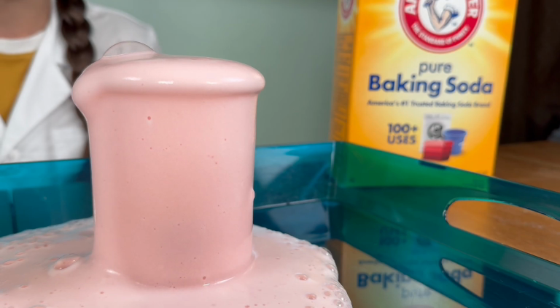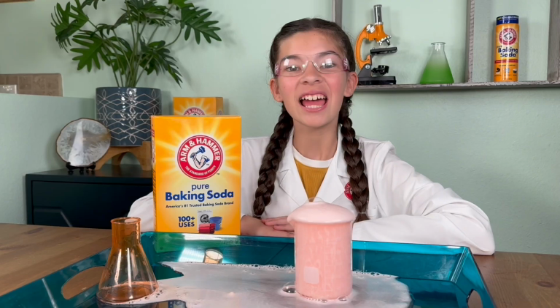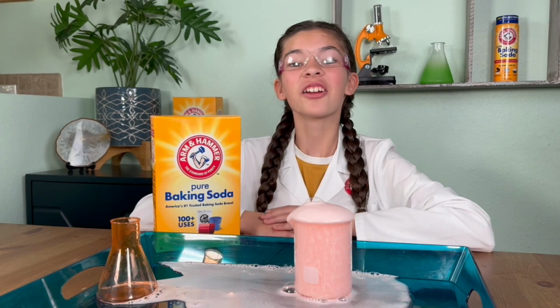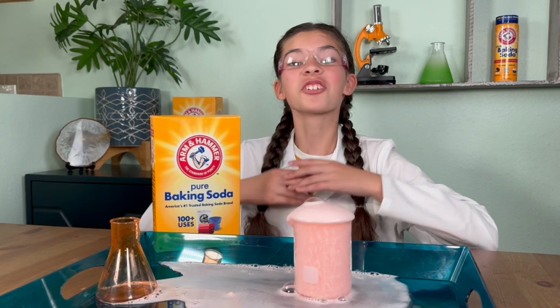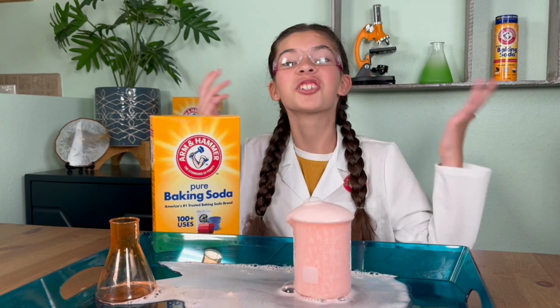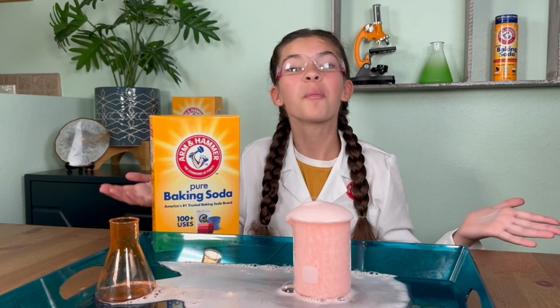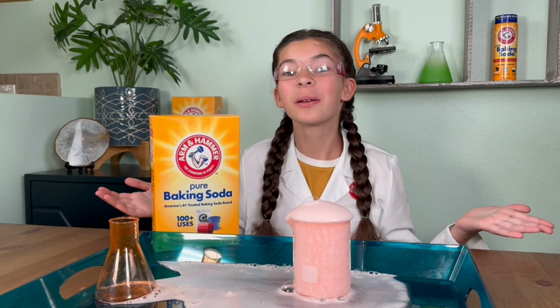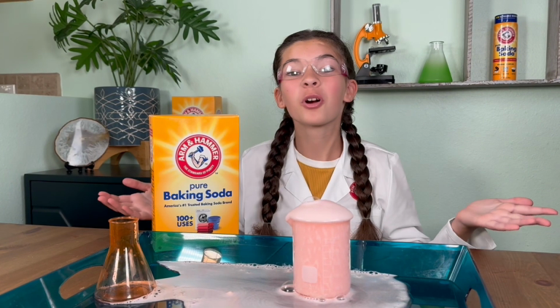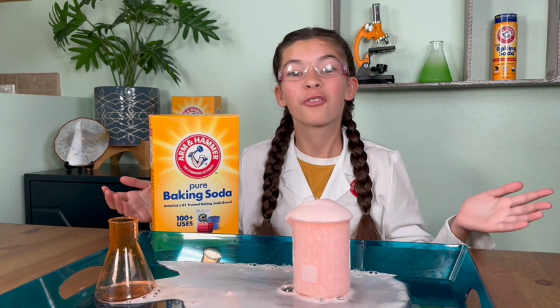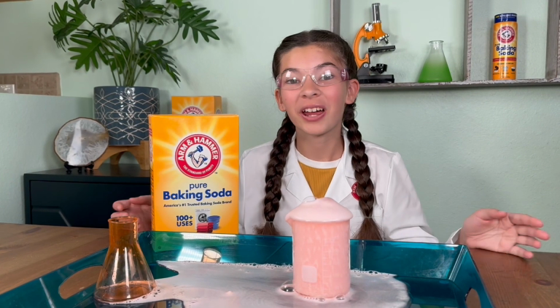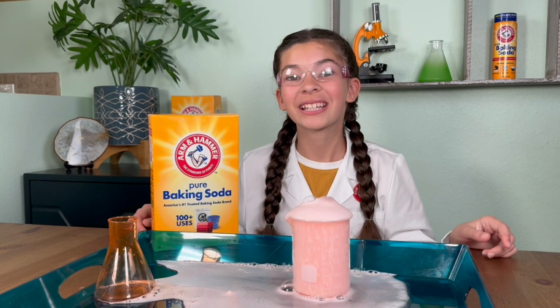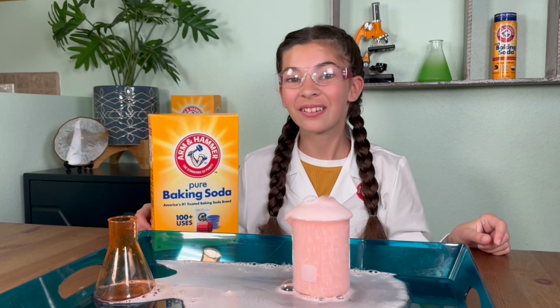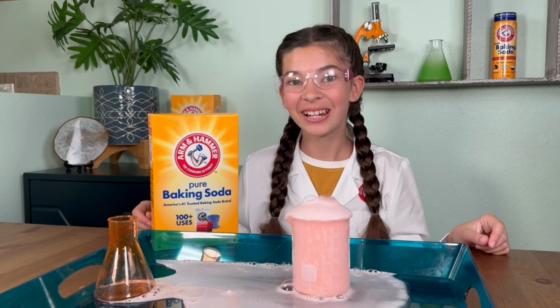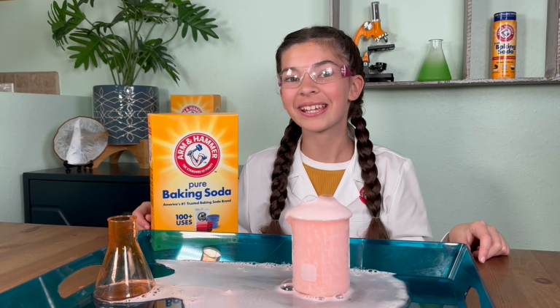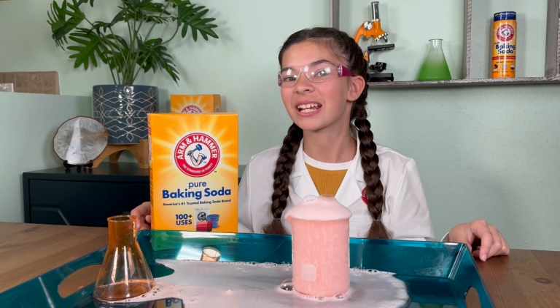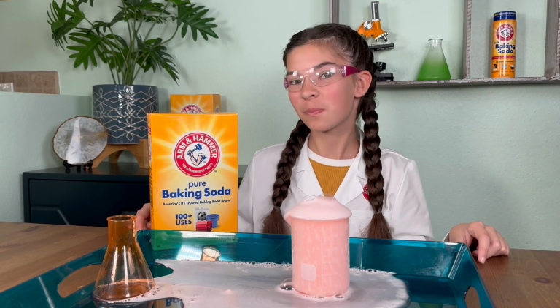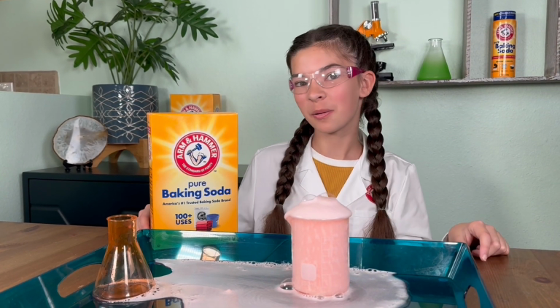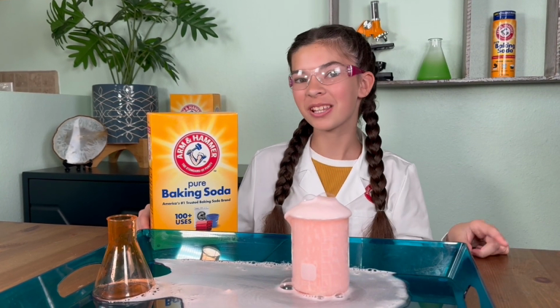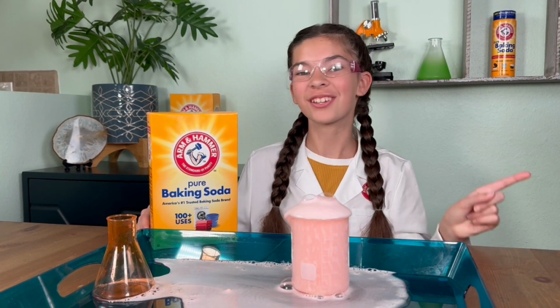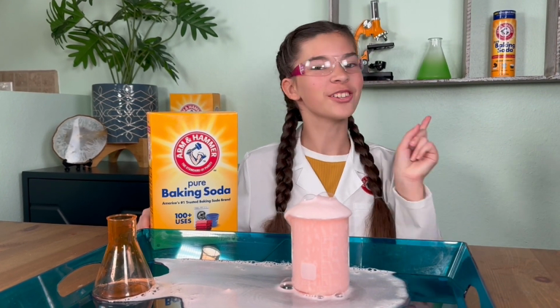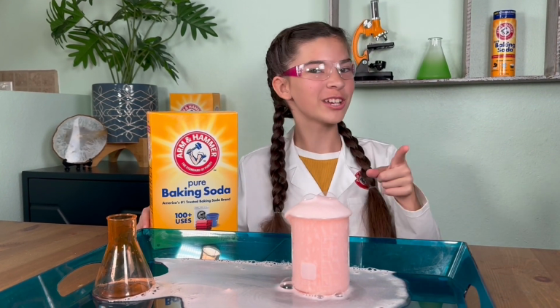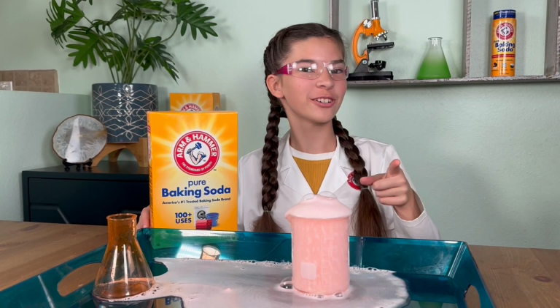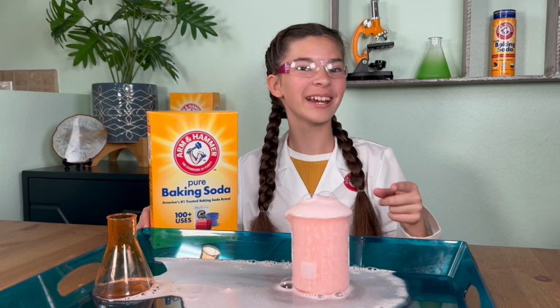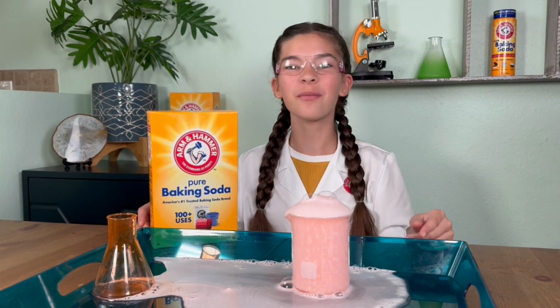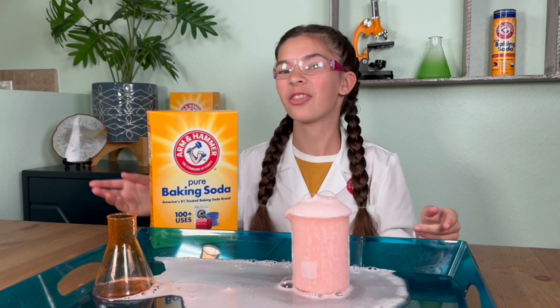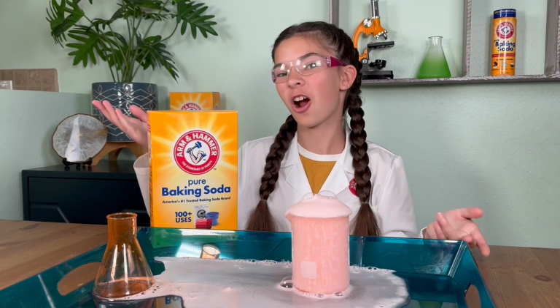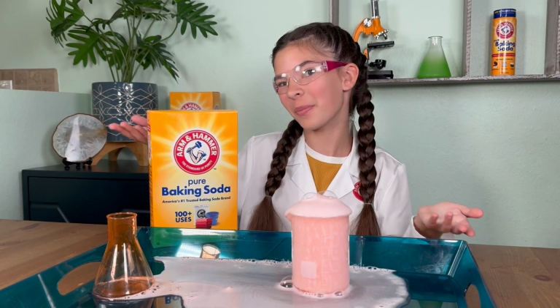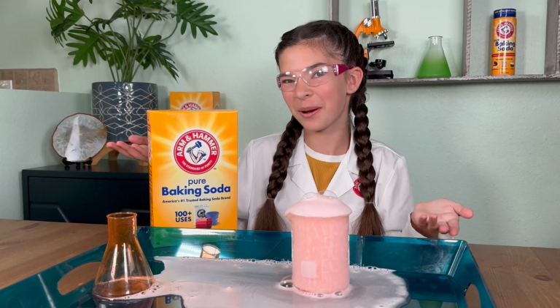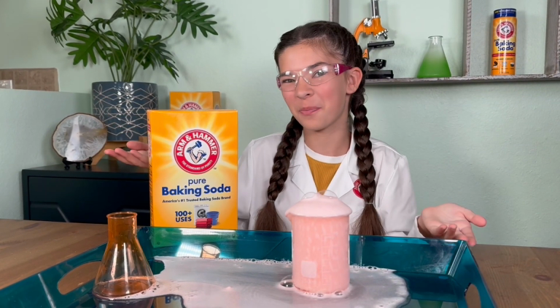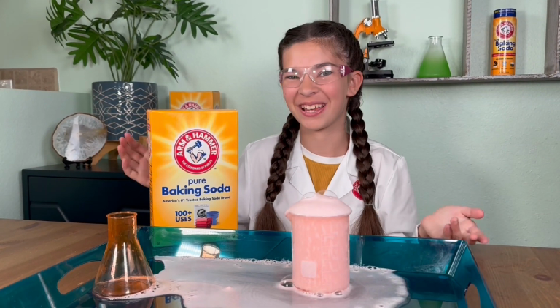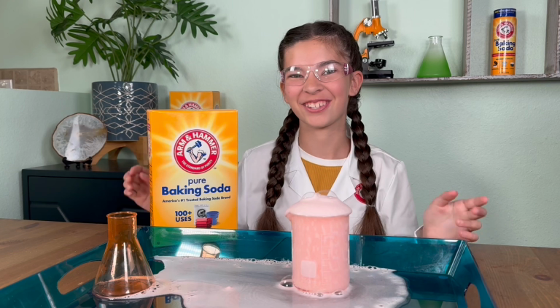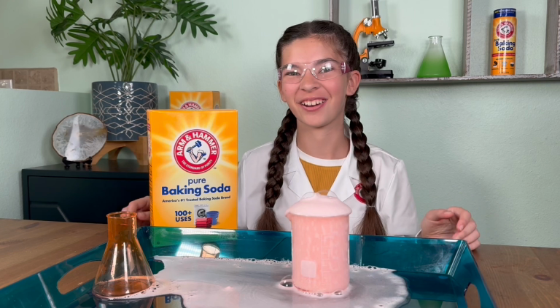There are so many more fun activities and experiments you can create with Arm & Hammer baking soda. Why not try them all?